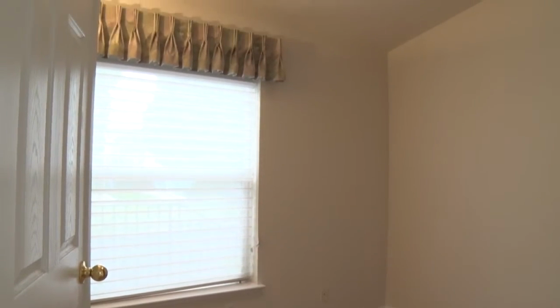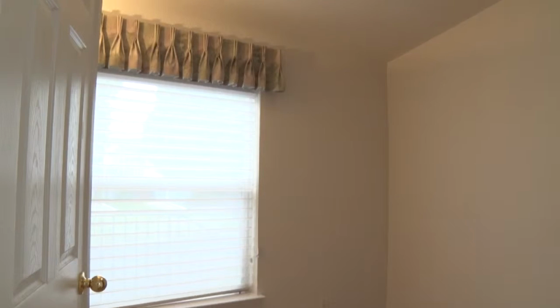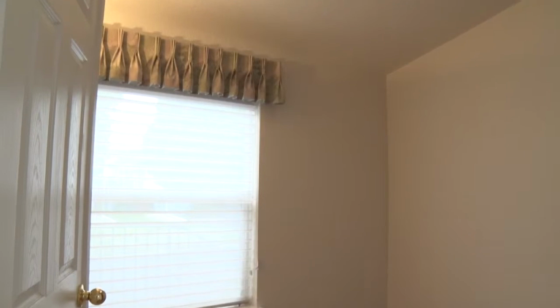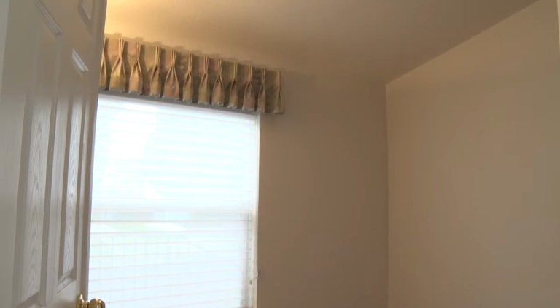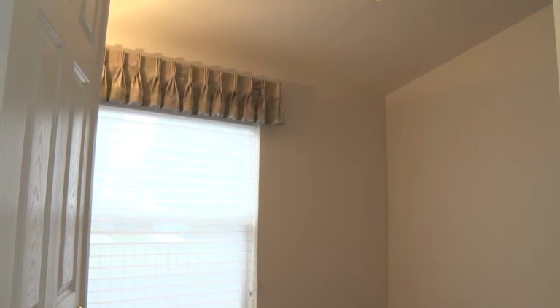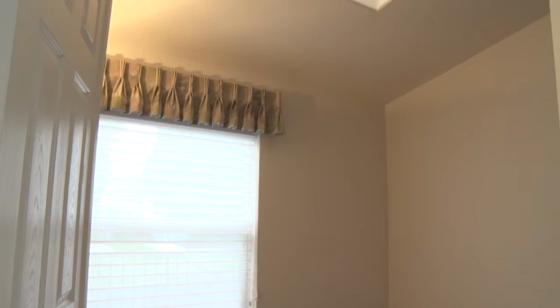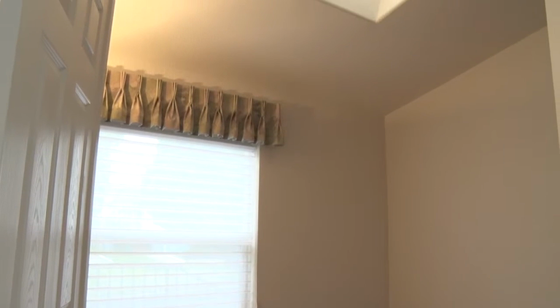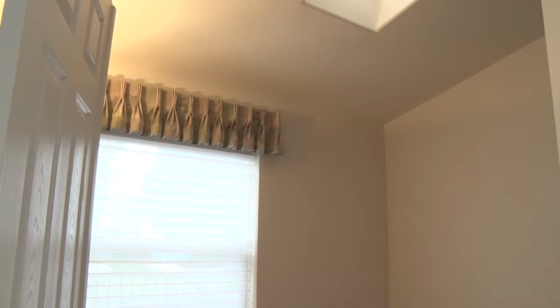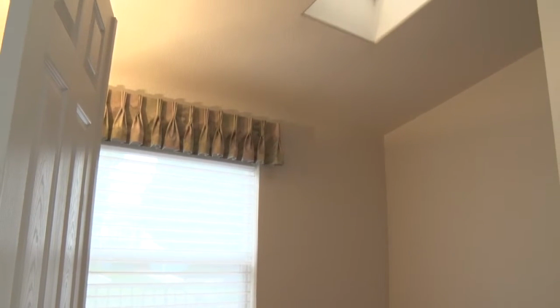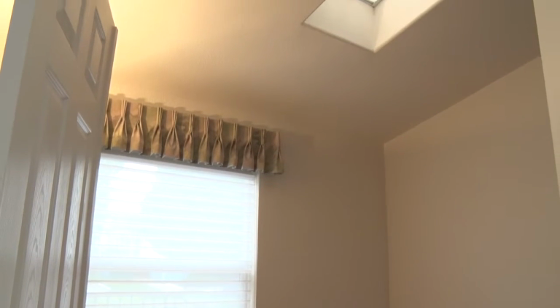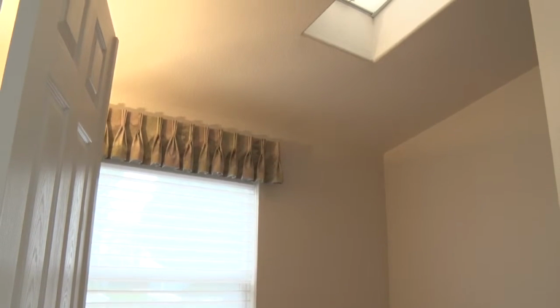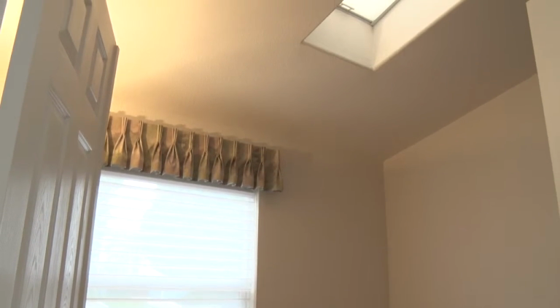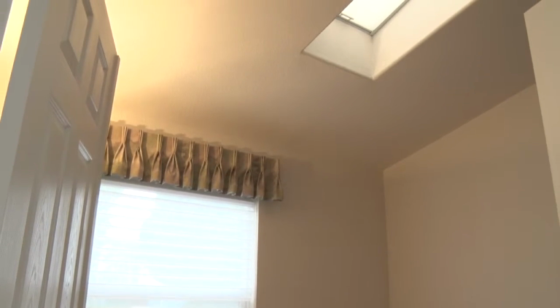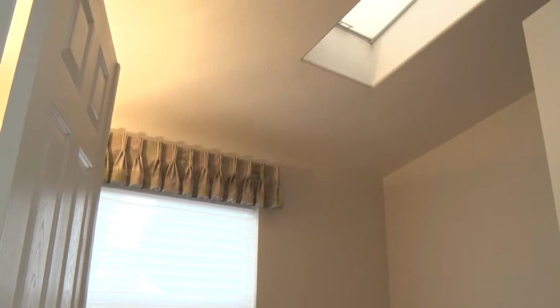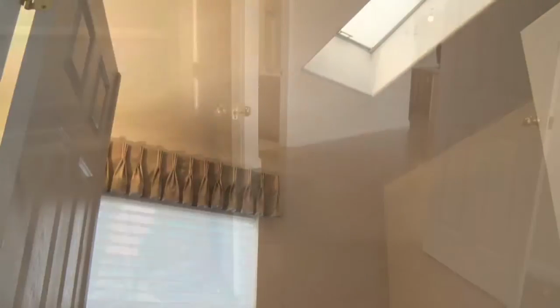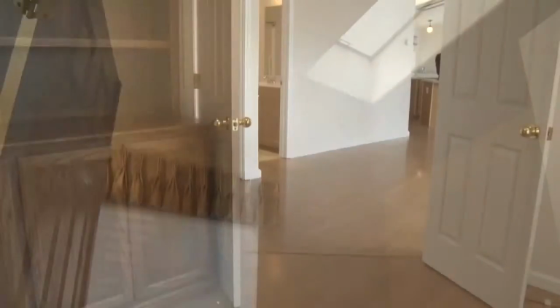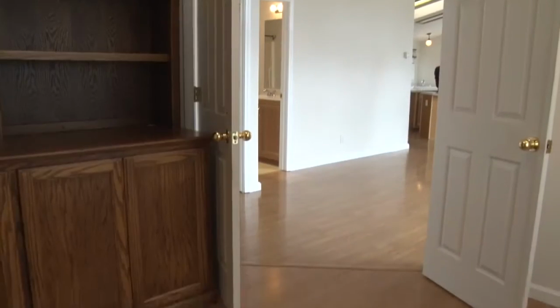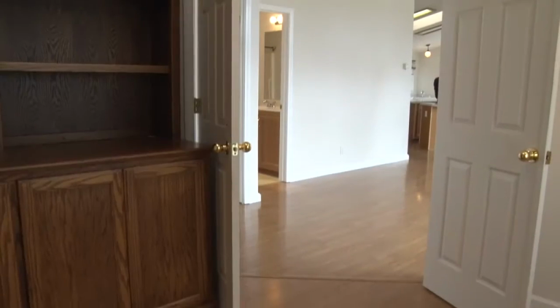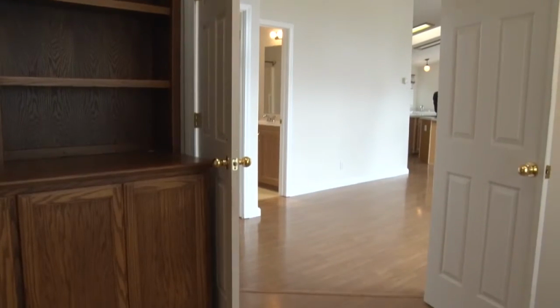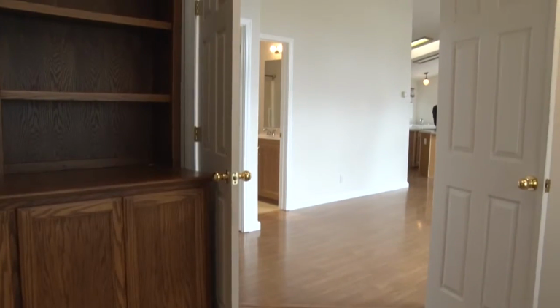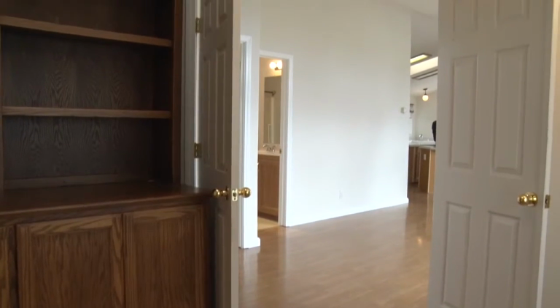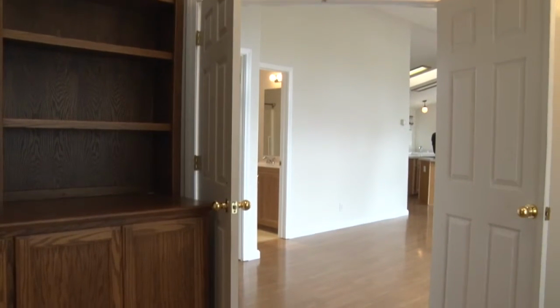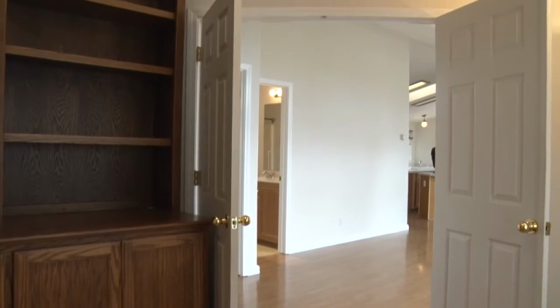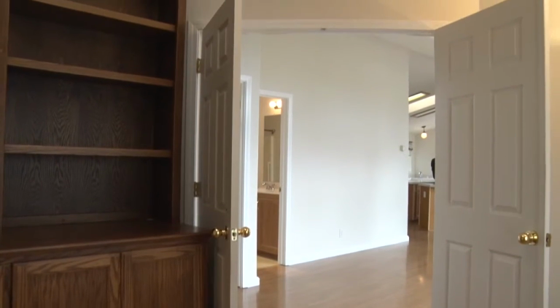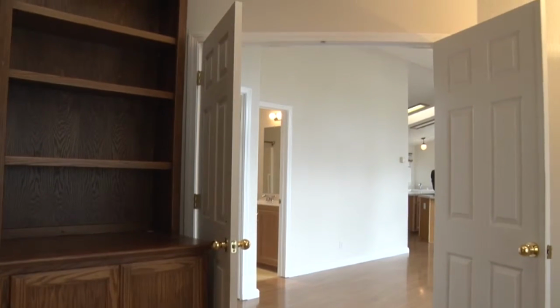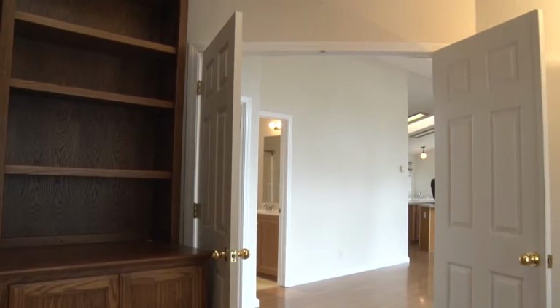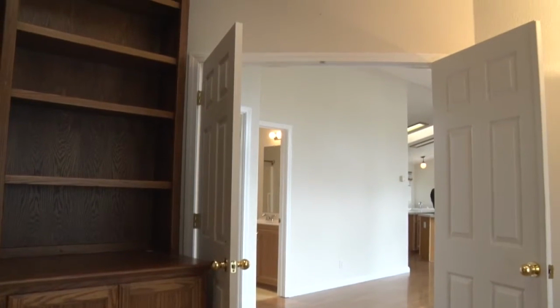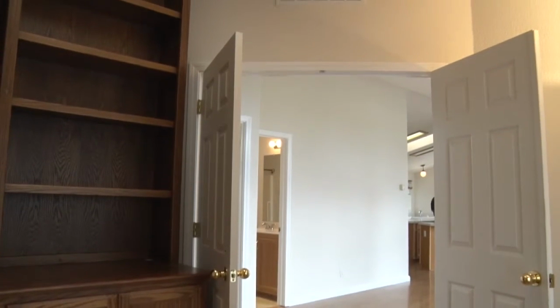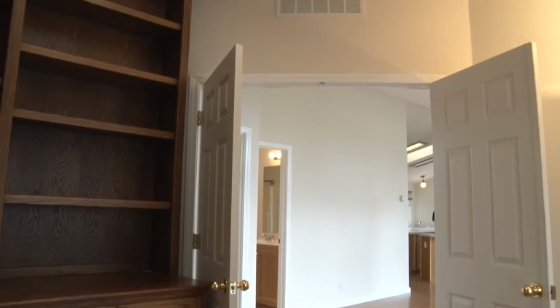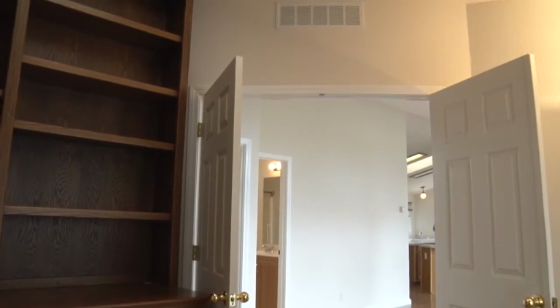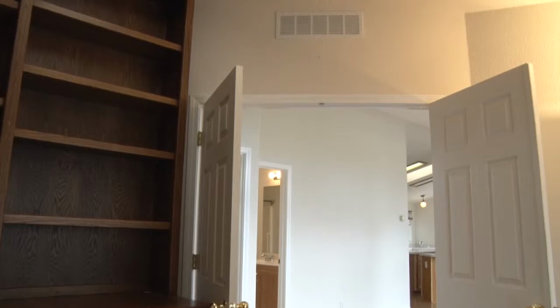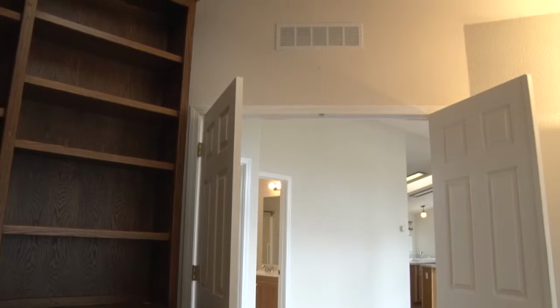There is an additional office space off the living room with a beautiful, custom-built, solid walnut shelving unit.